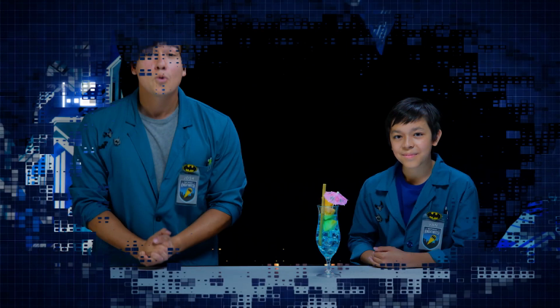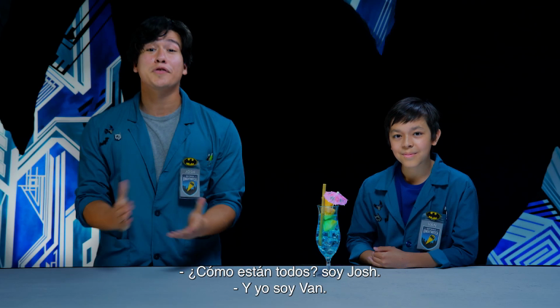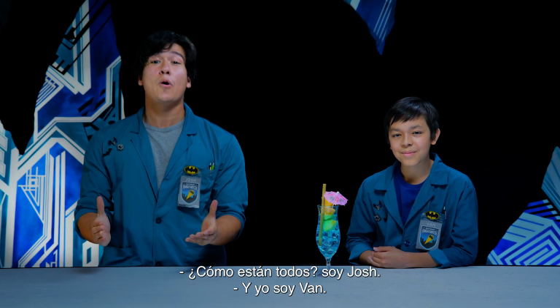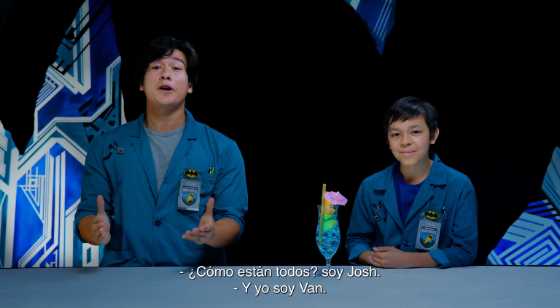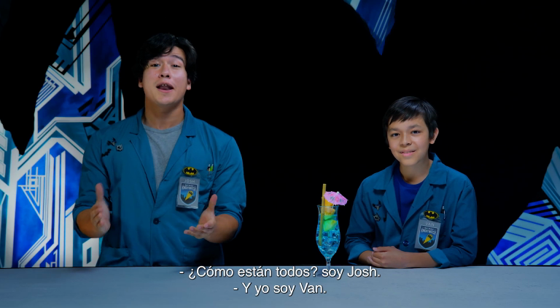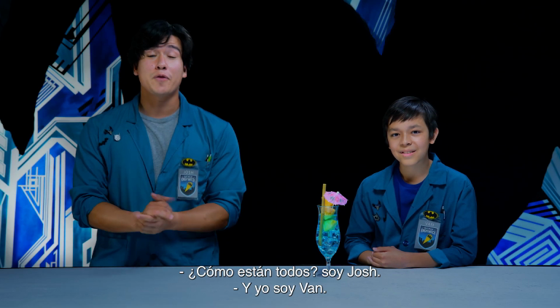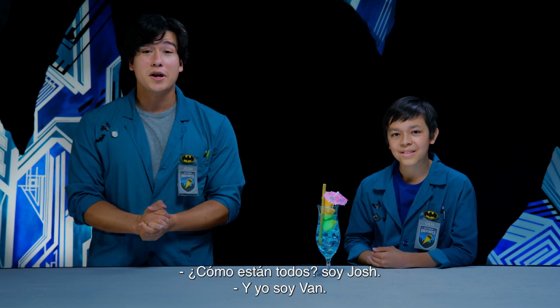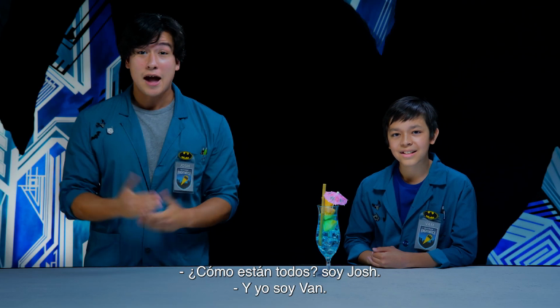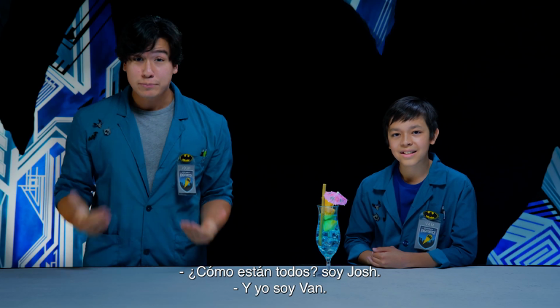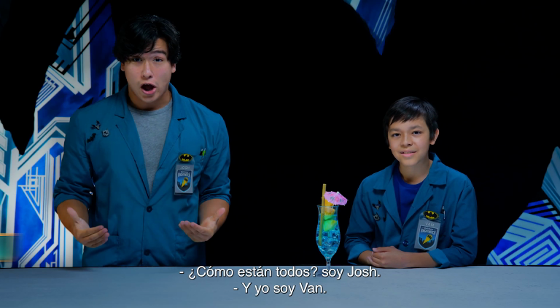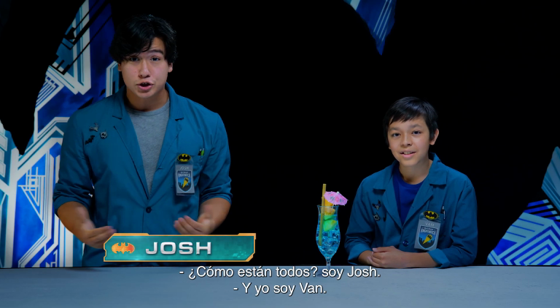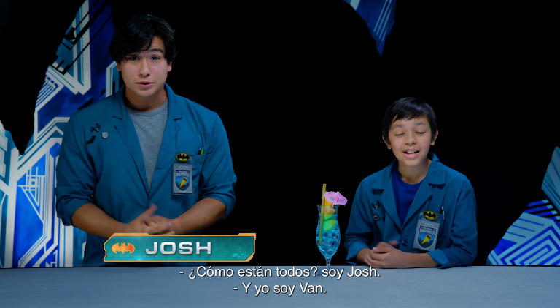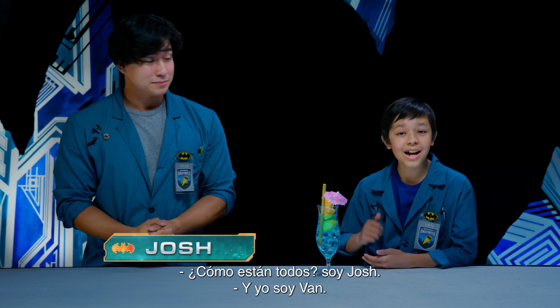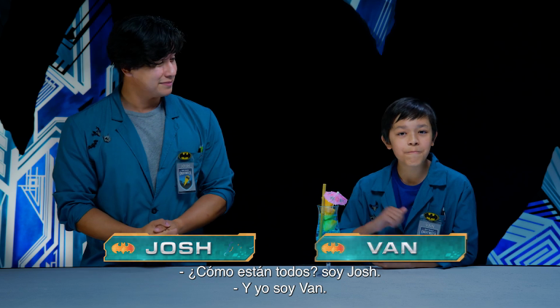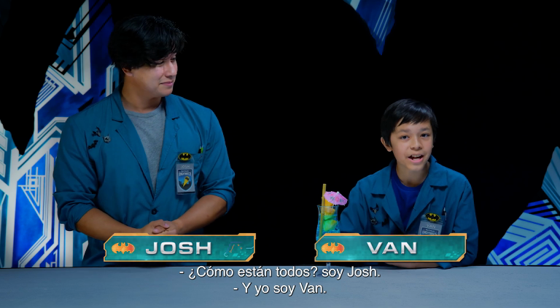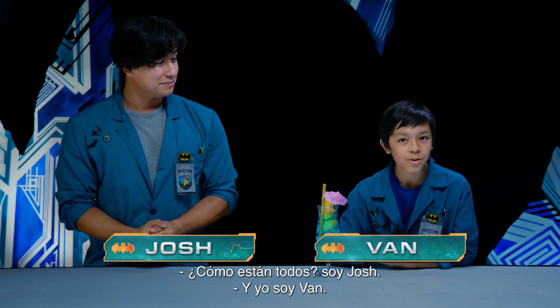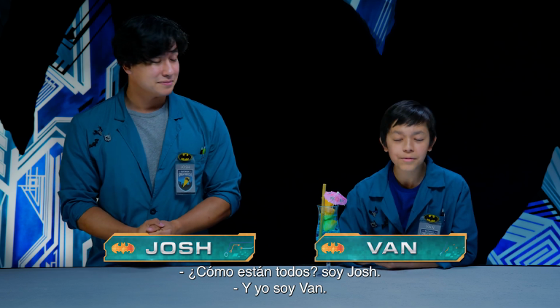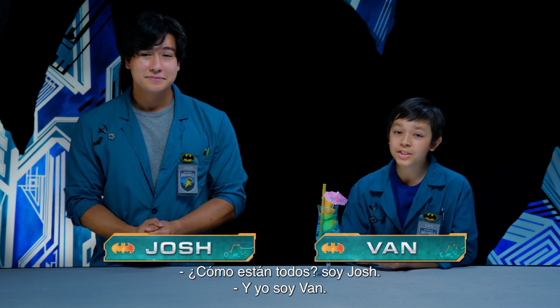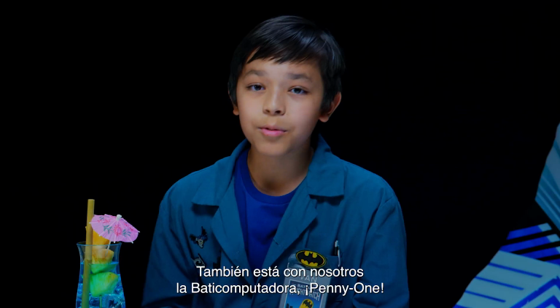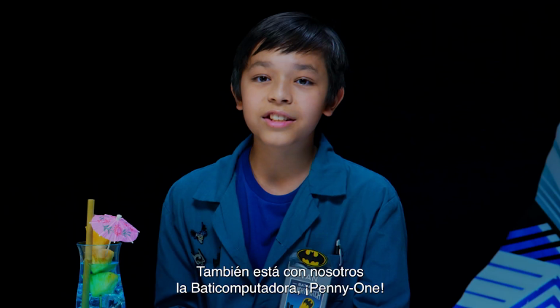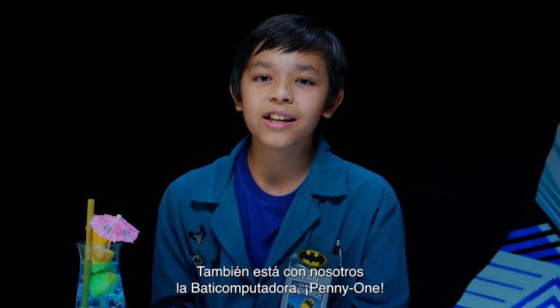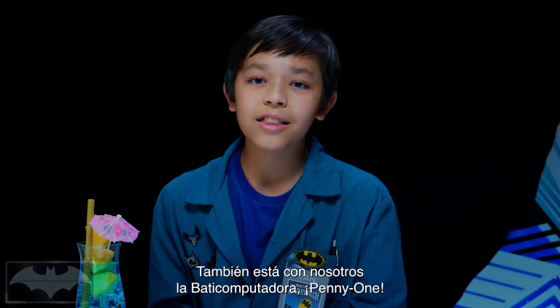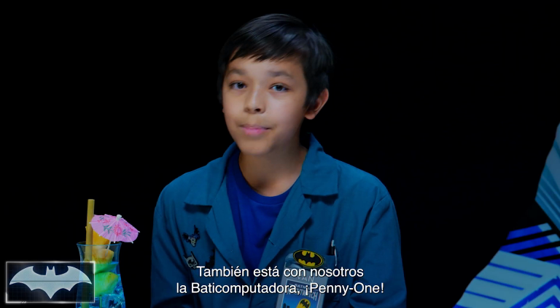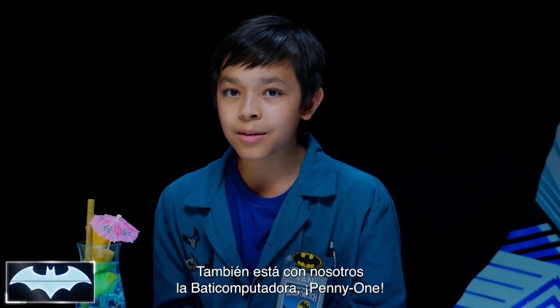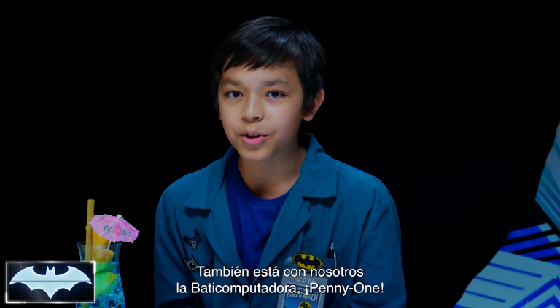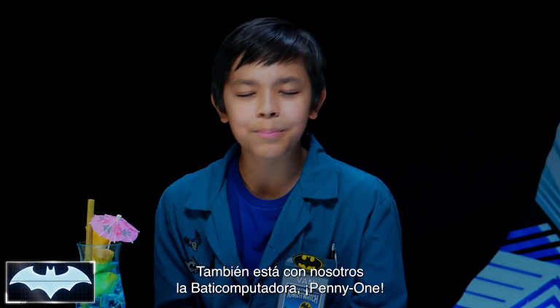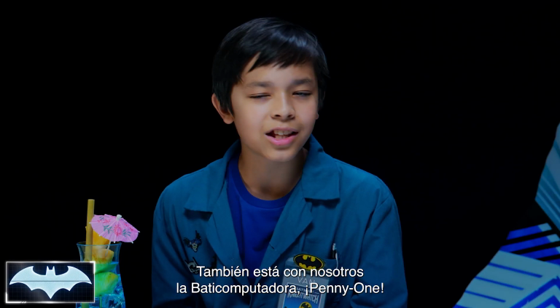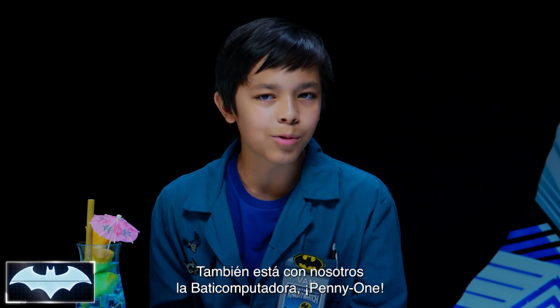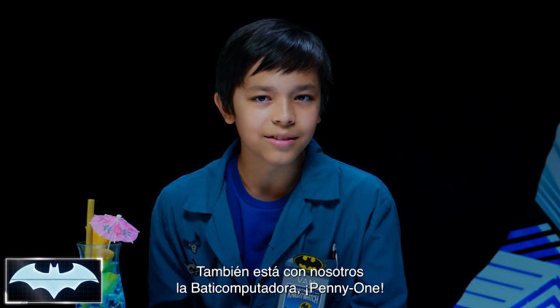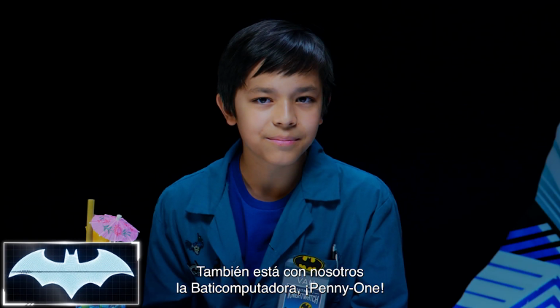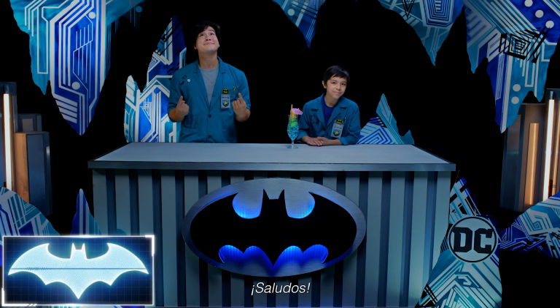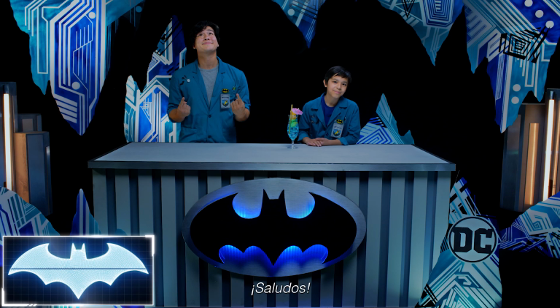What's going on, everybody? I'm Josh. And I'm Van. We've also got with us today the Batcomputer, Penny One. Greetings.